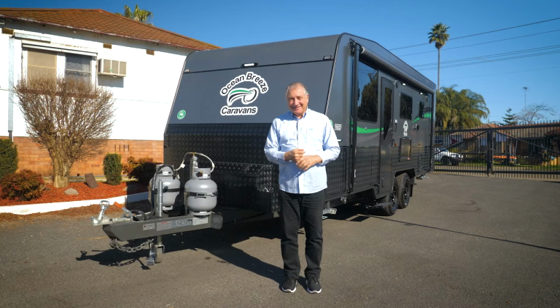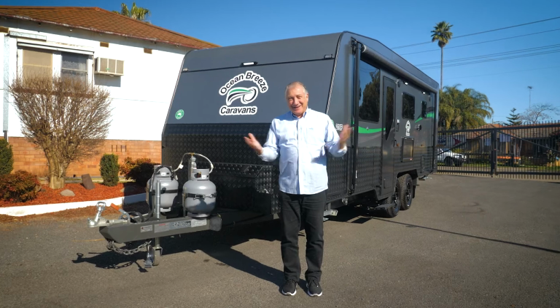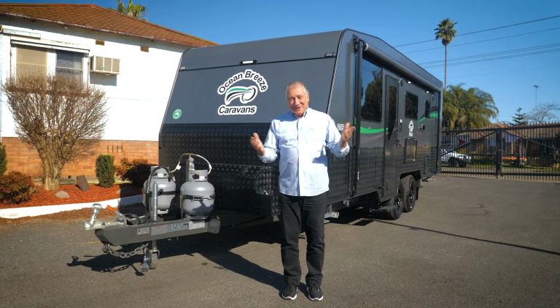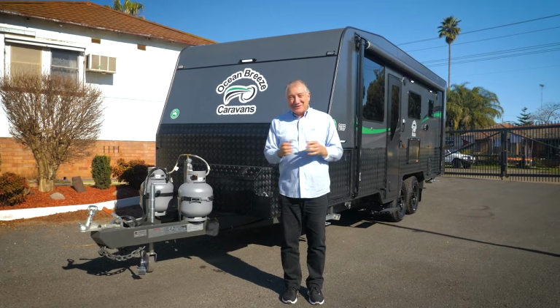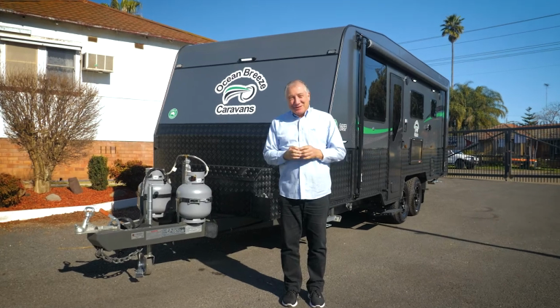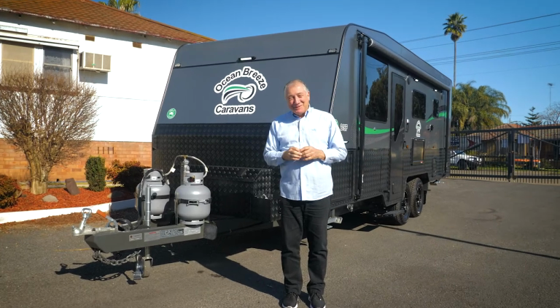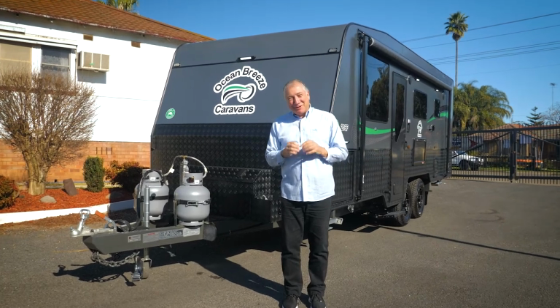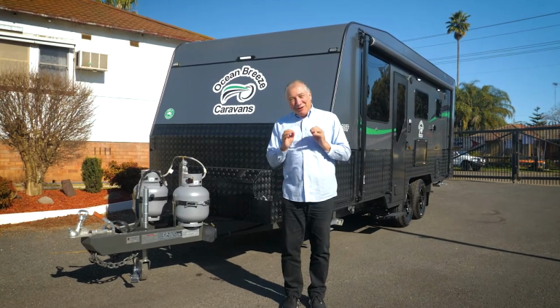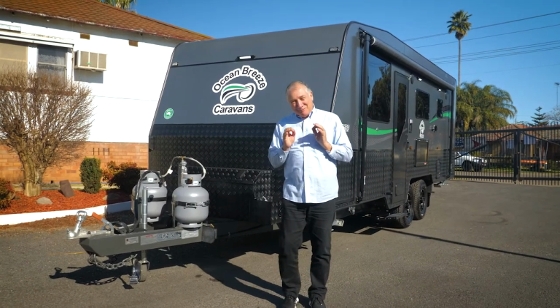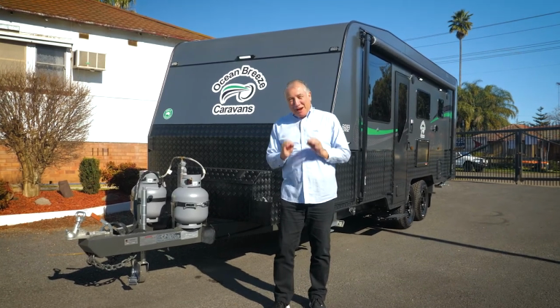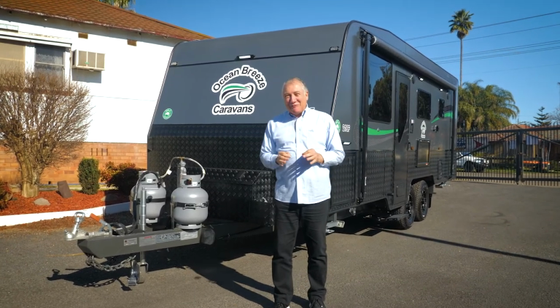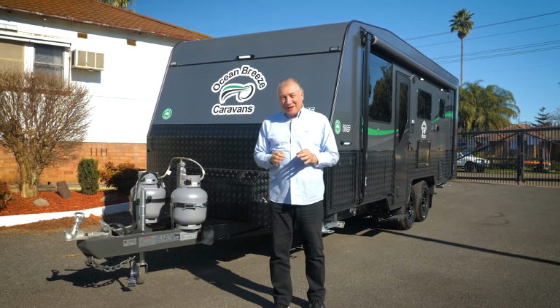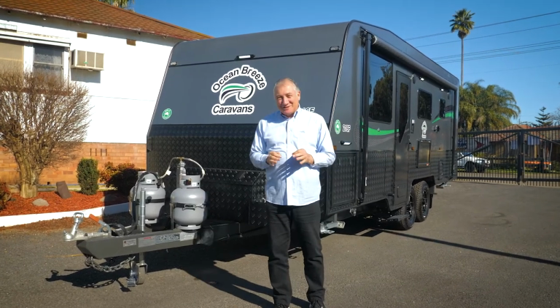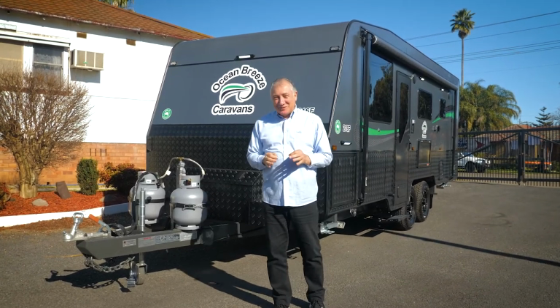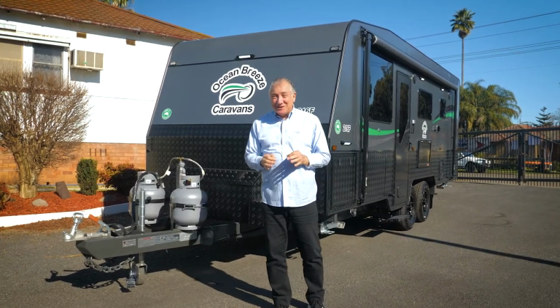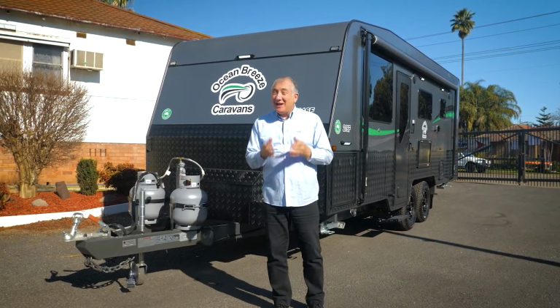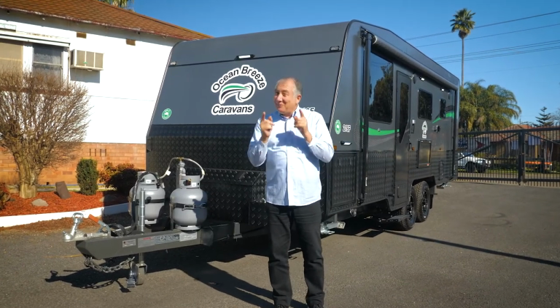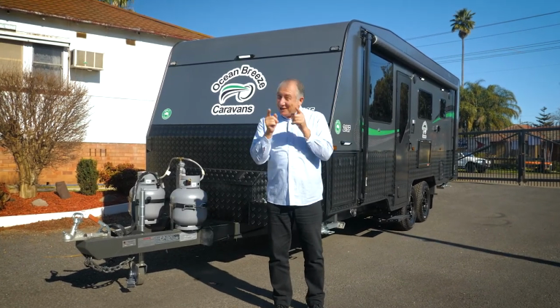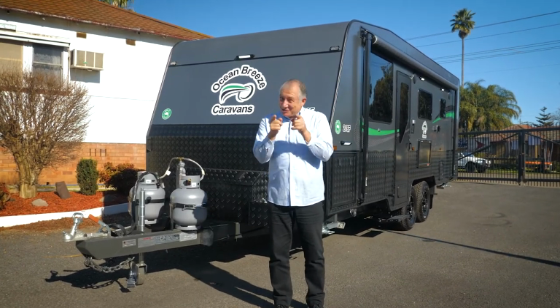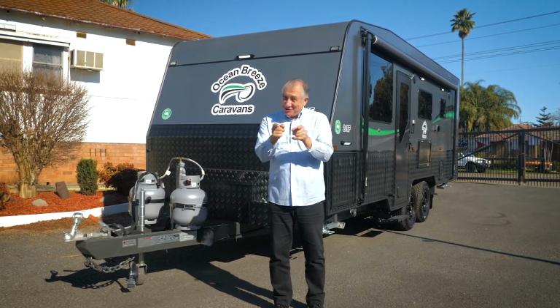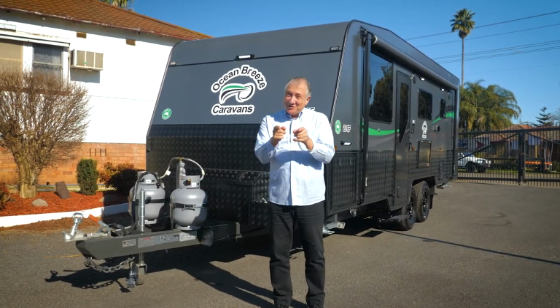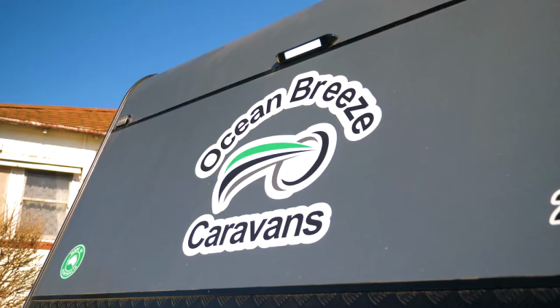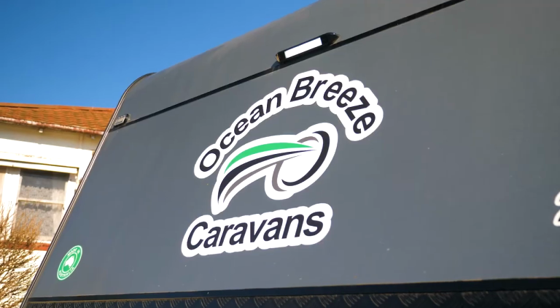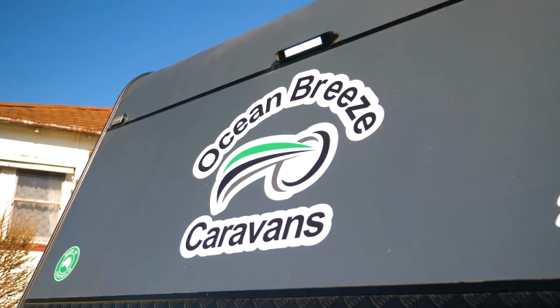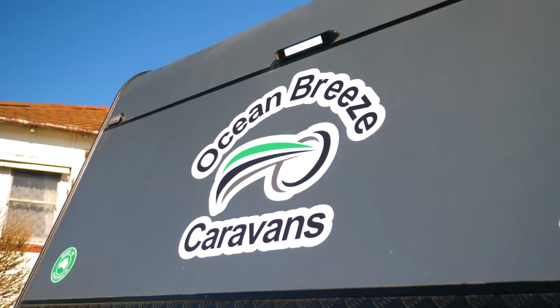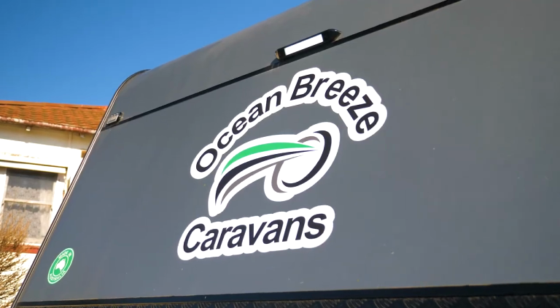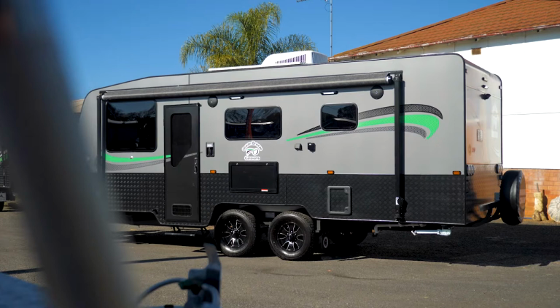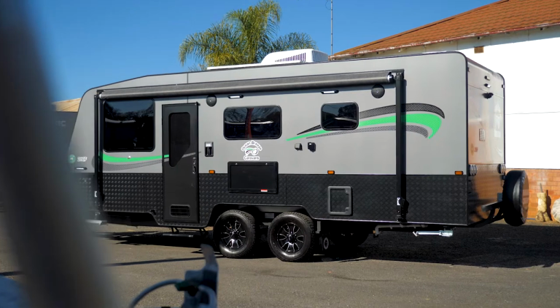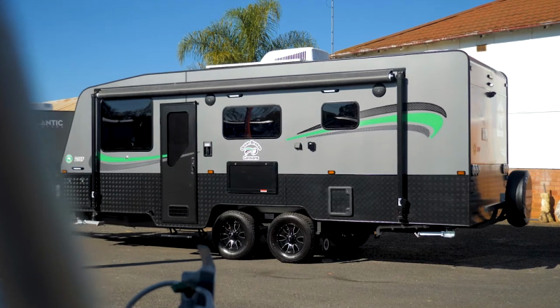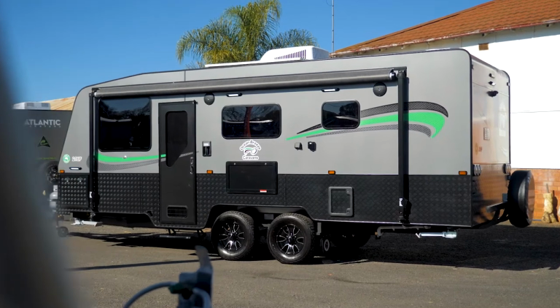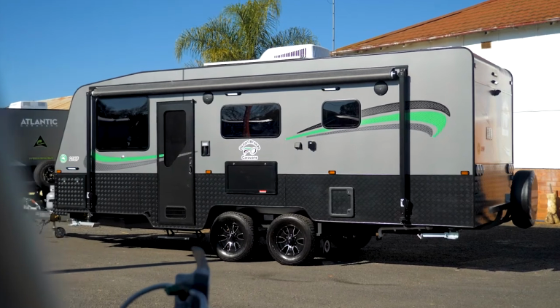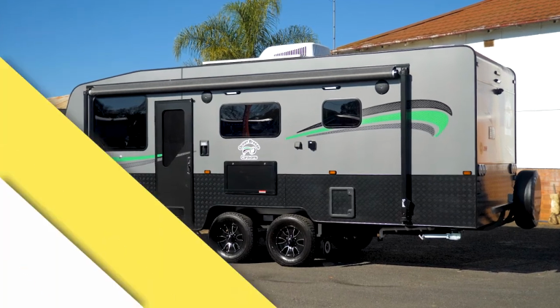G'day, I'm Scott Gibbons and I'm here at Paravans at Windsor, and we're going to show you some of the features of your new Ocean Breeze.